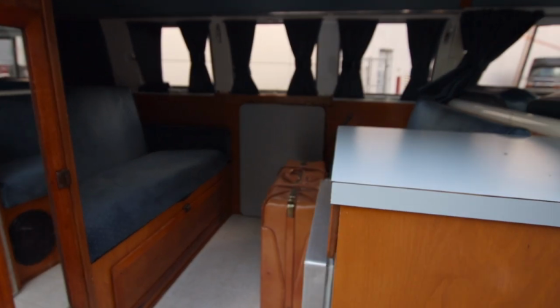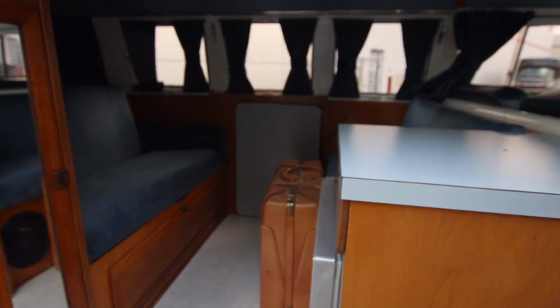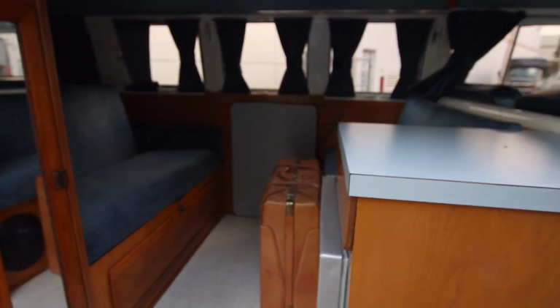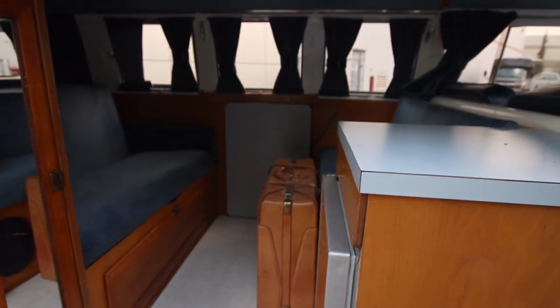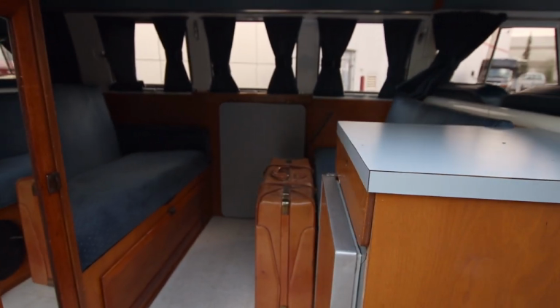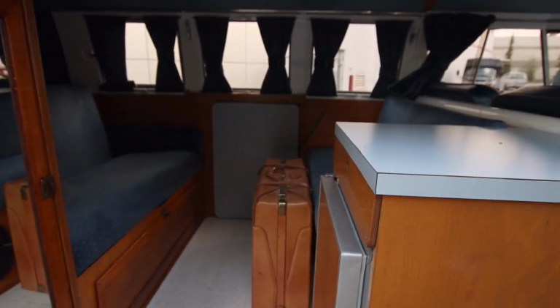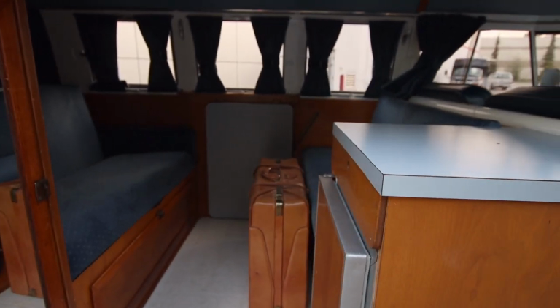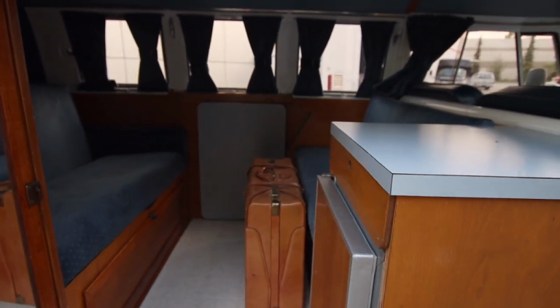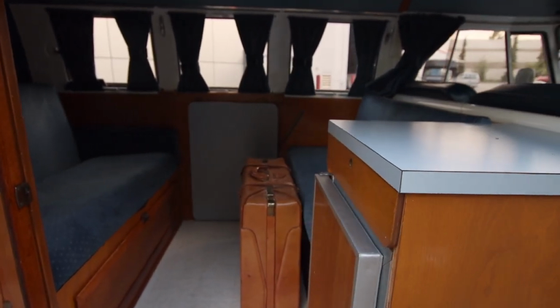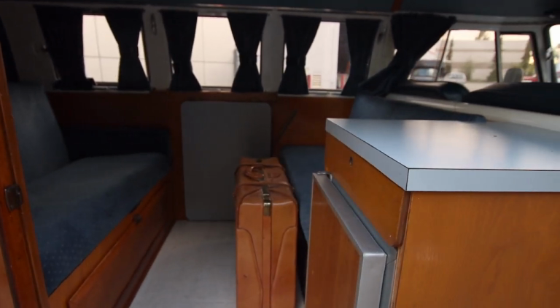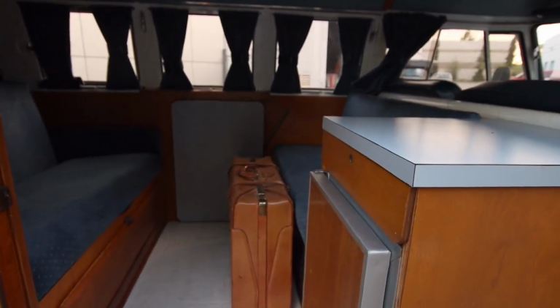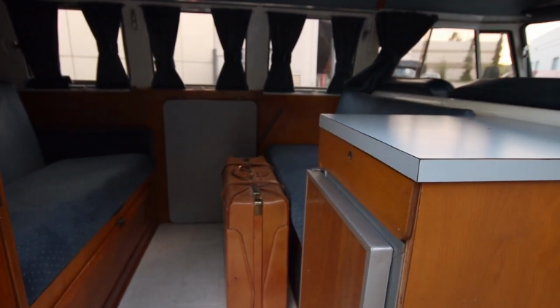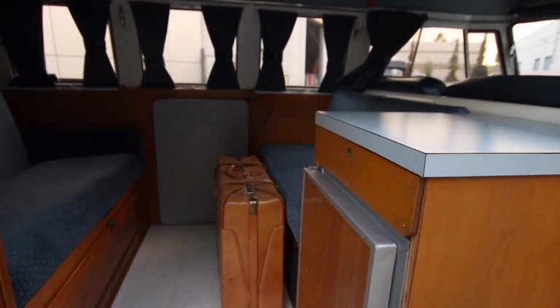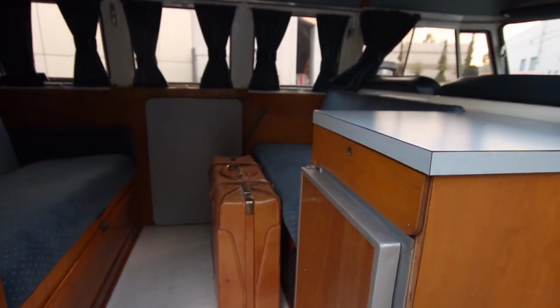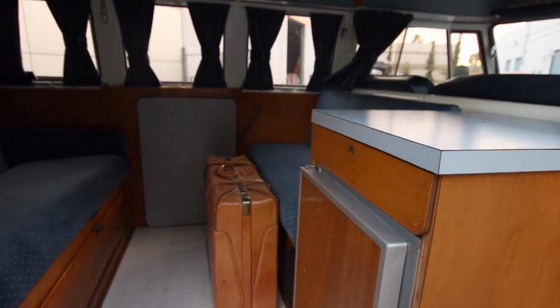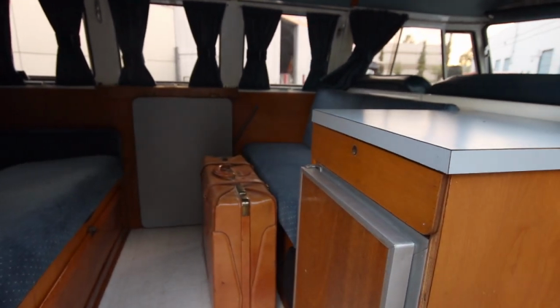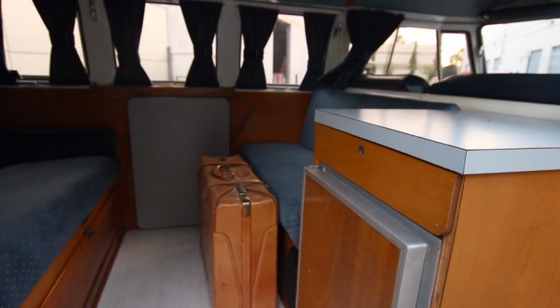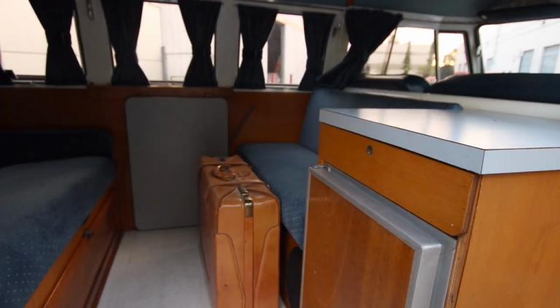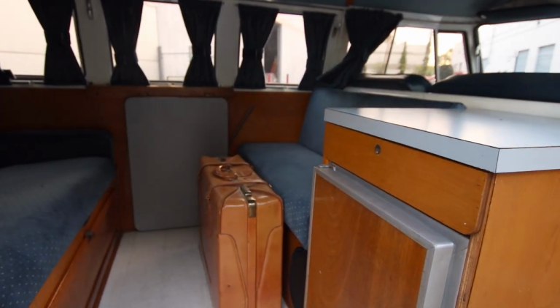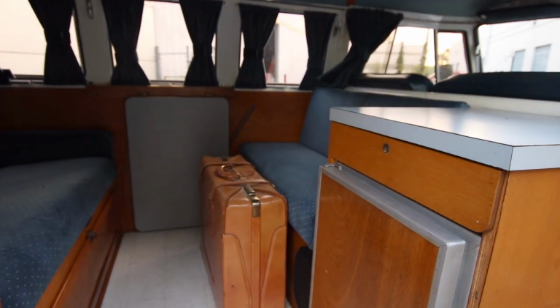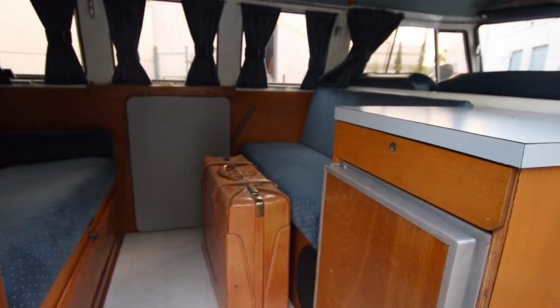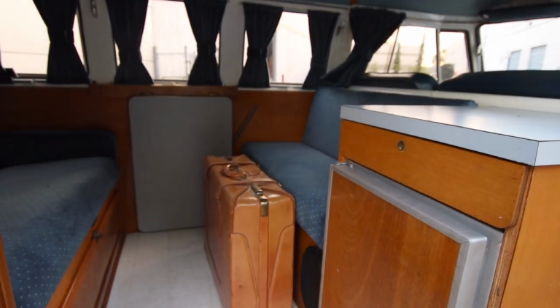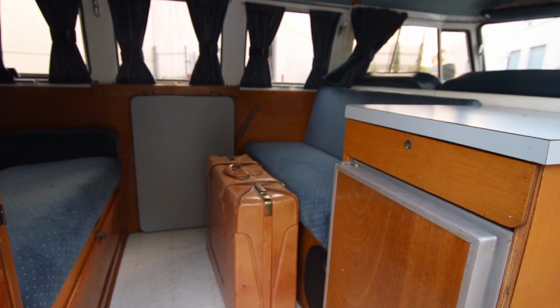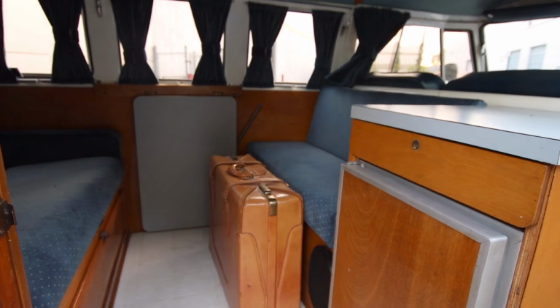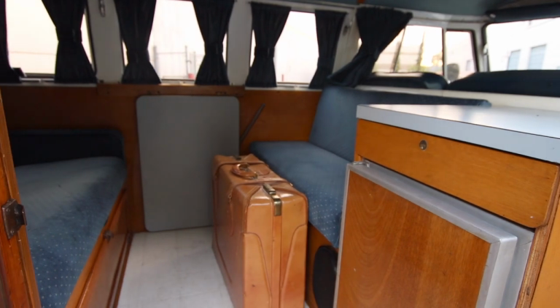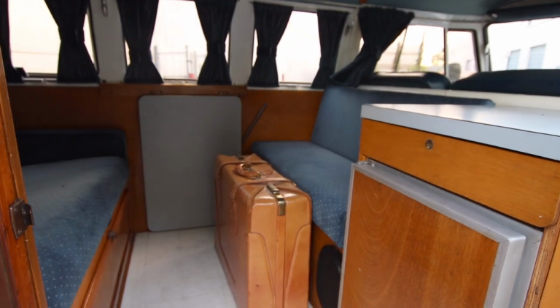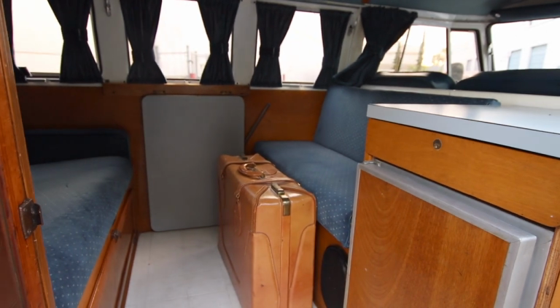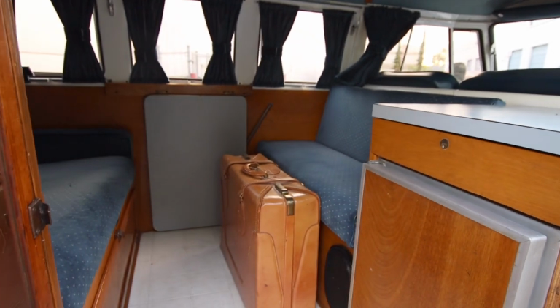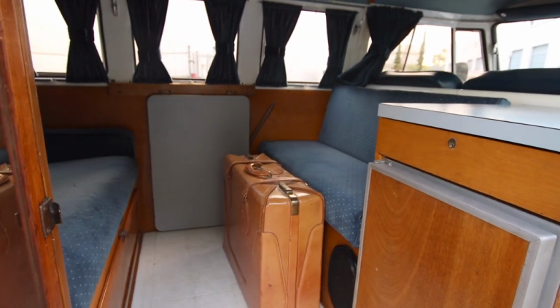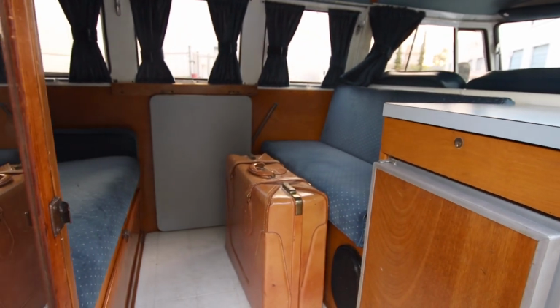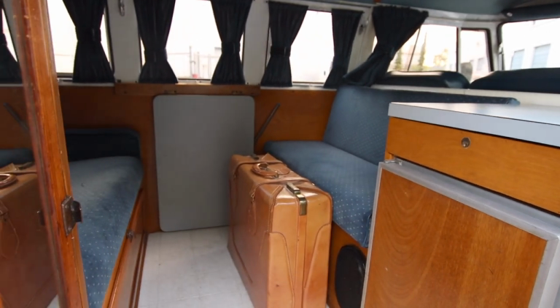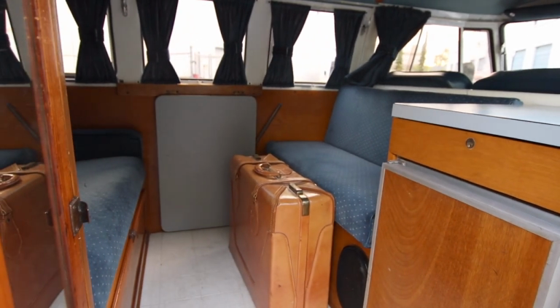The interior is completely remodeled, features custom curtains, a fridge and a water pump.